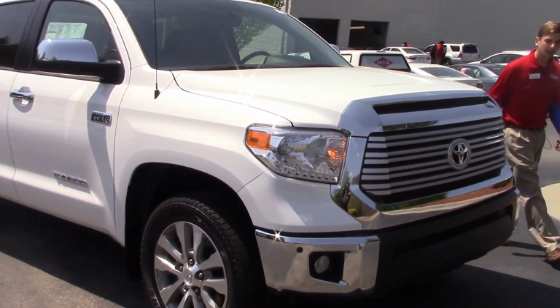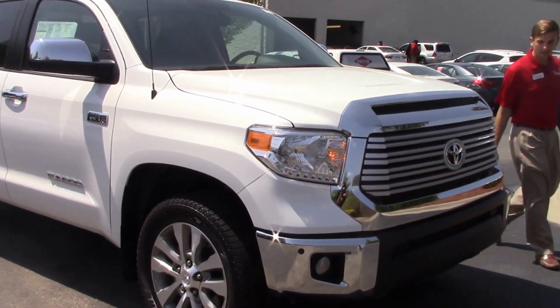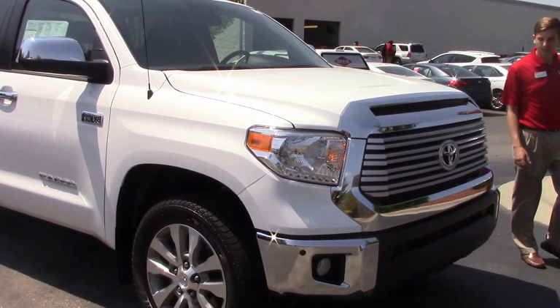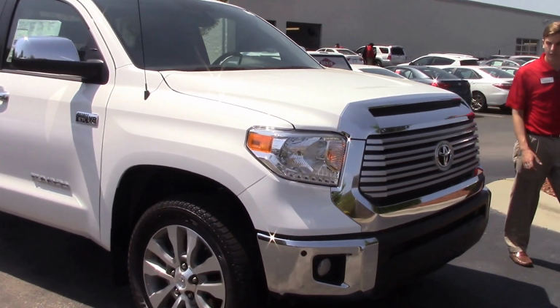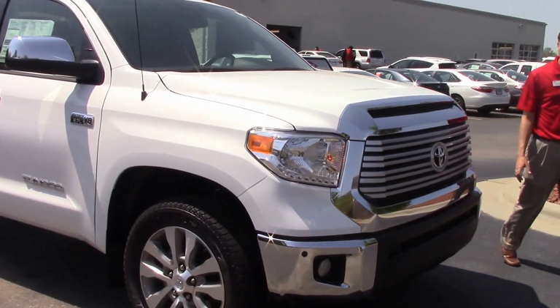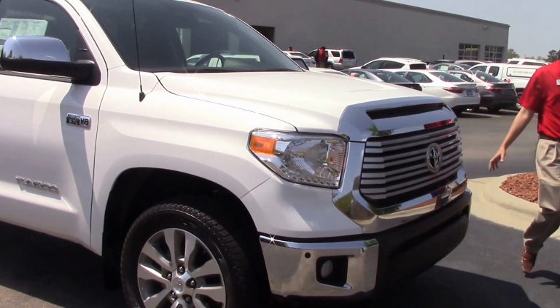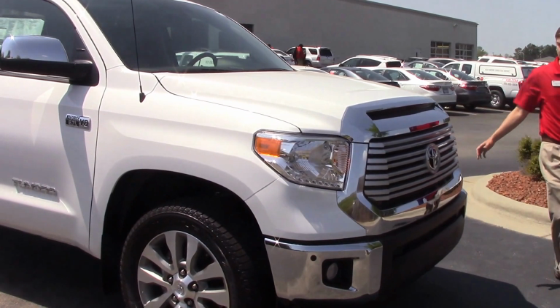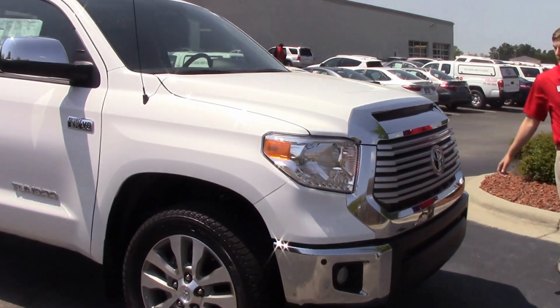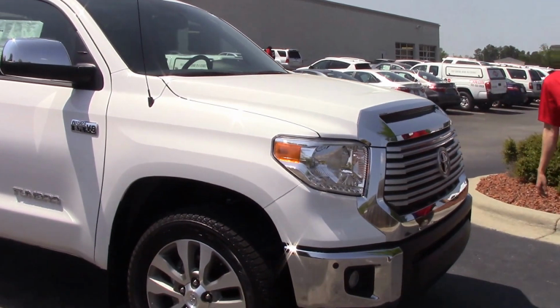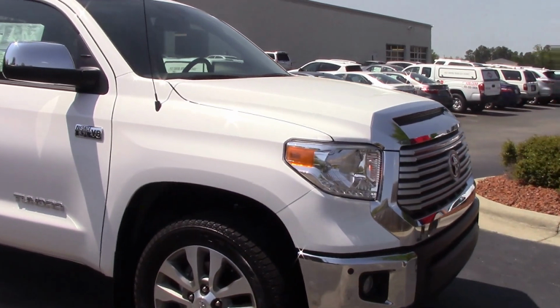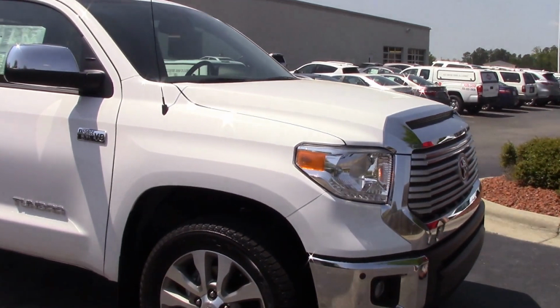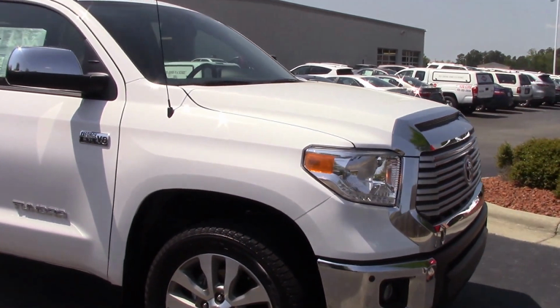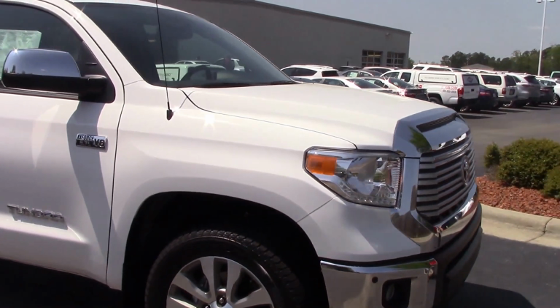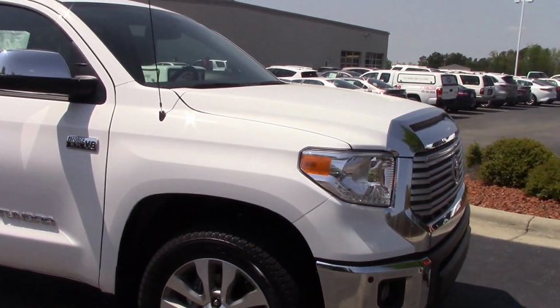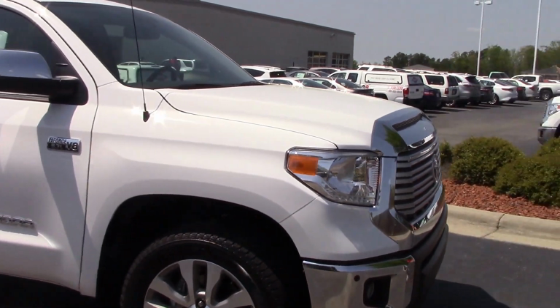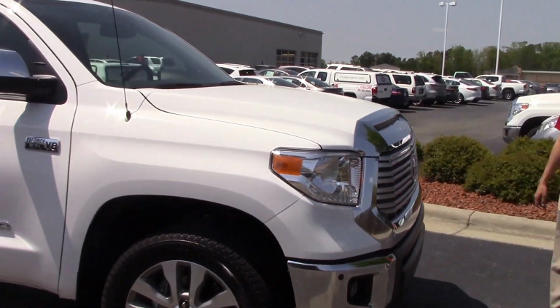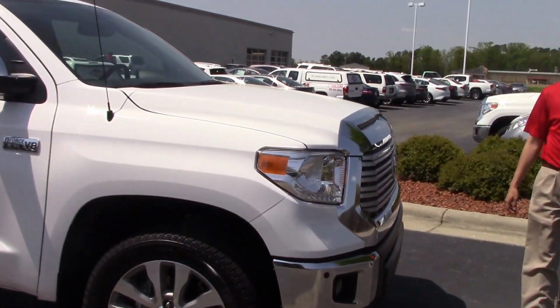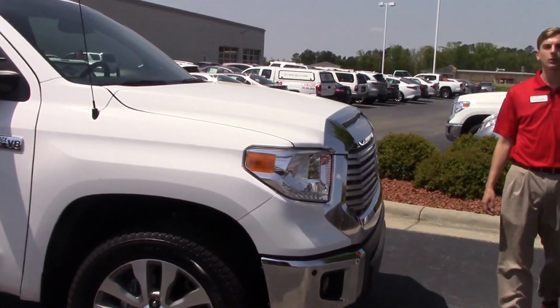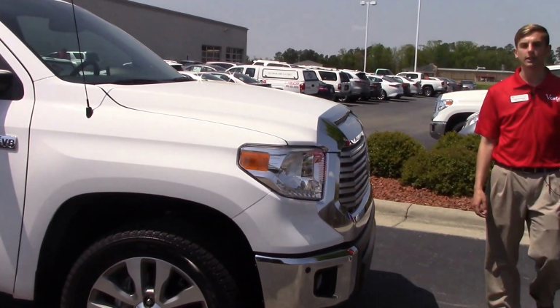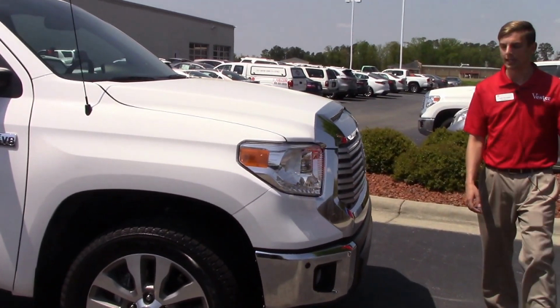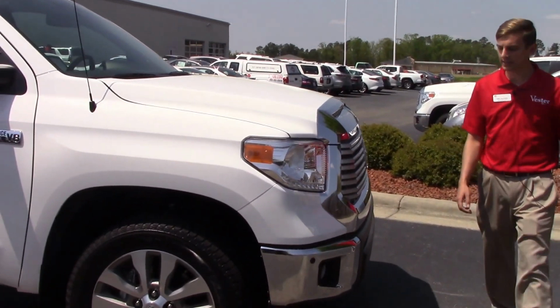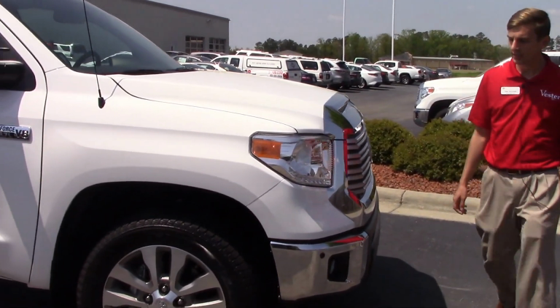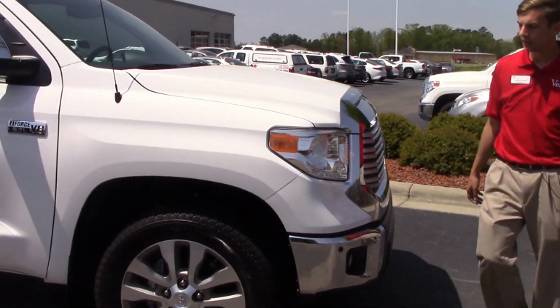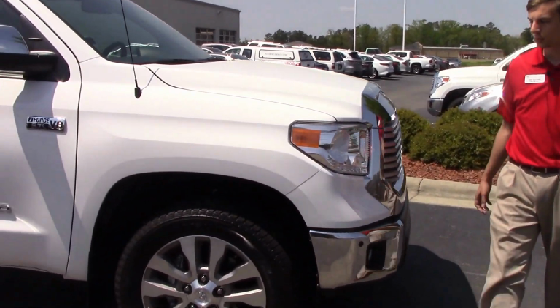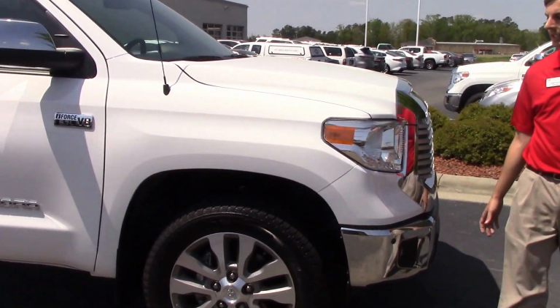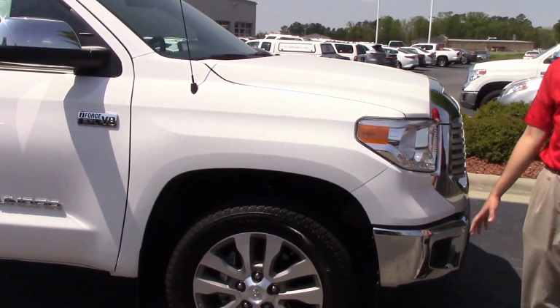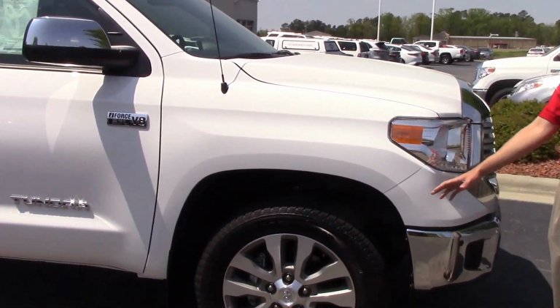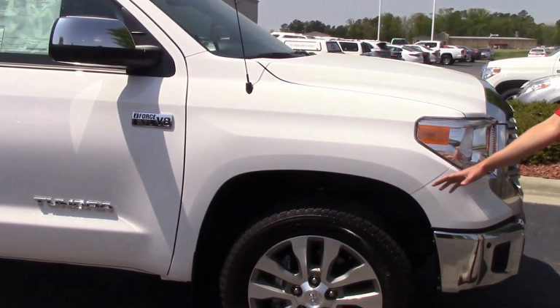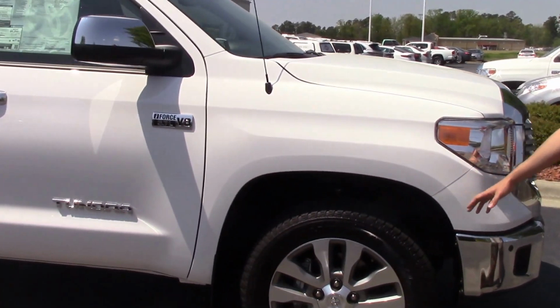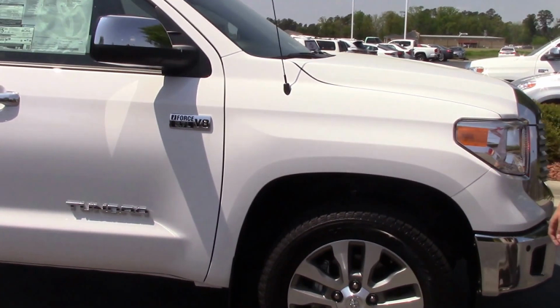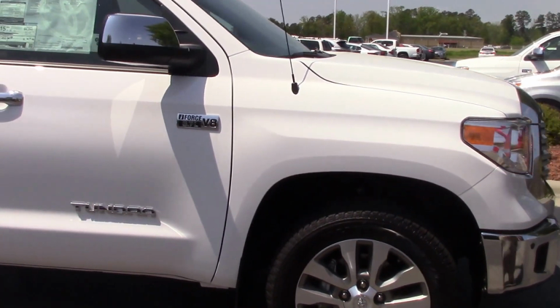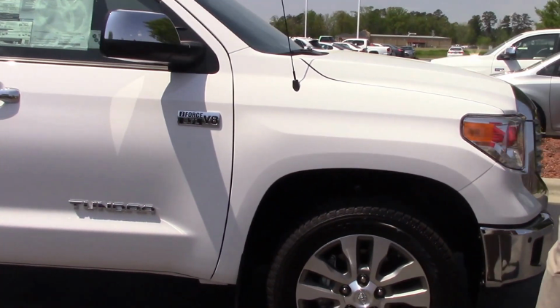On the front here you can see you've got your DRLs, which are your daytime running lights, and 20-inch alloy wheels.